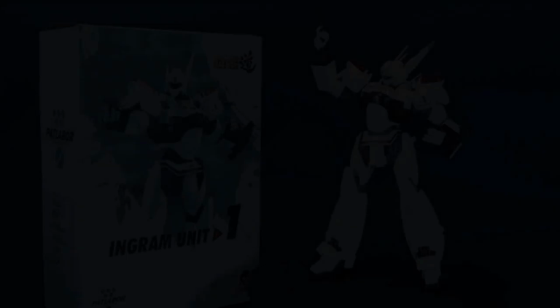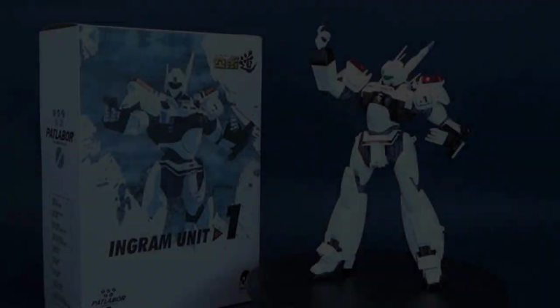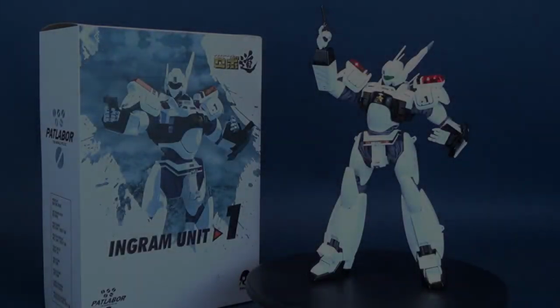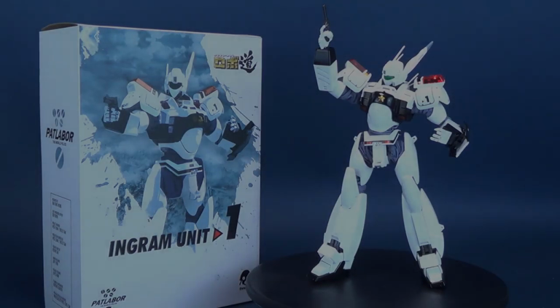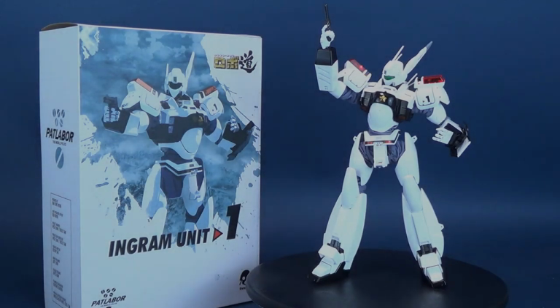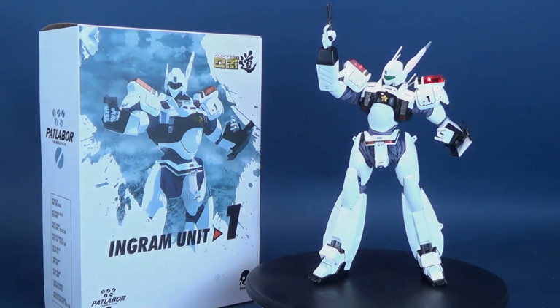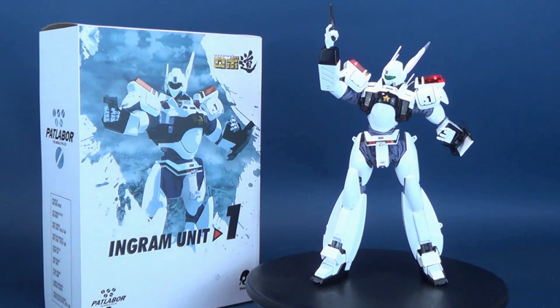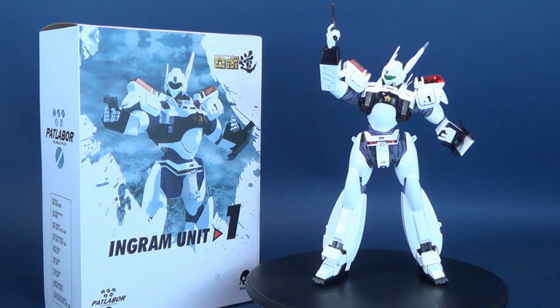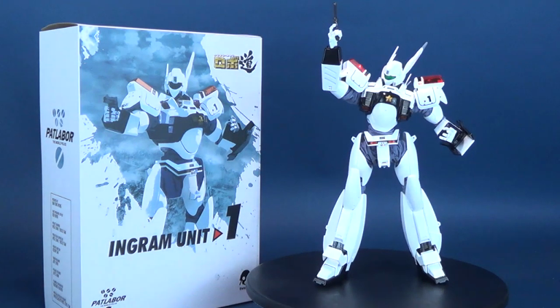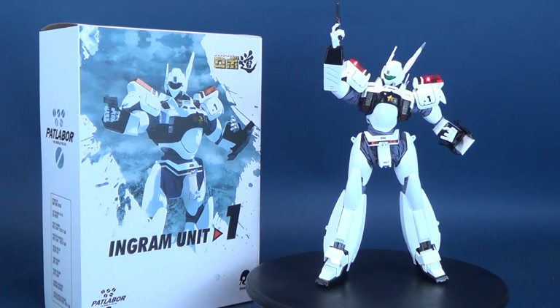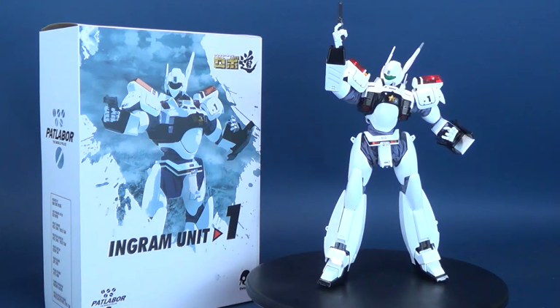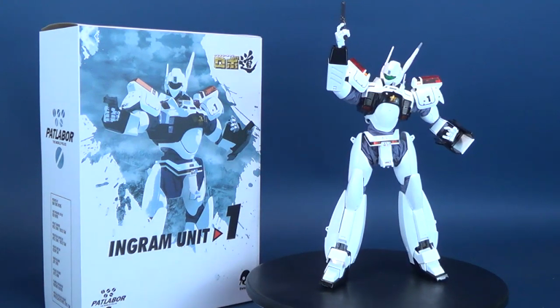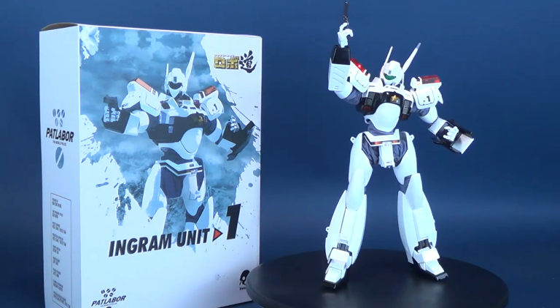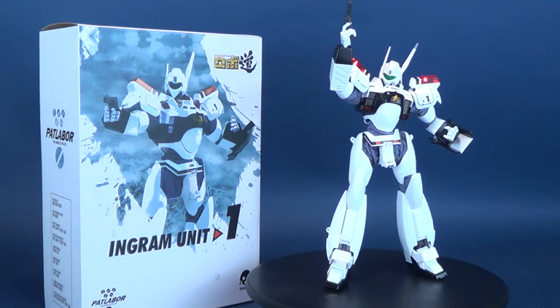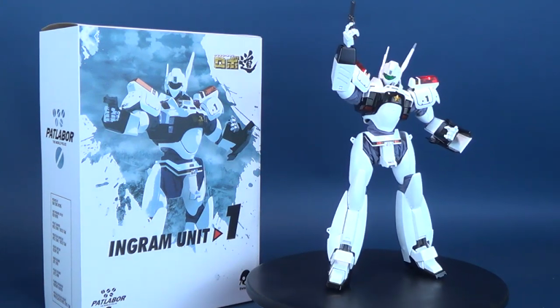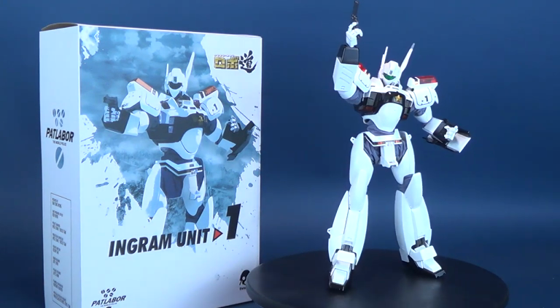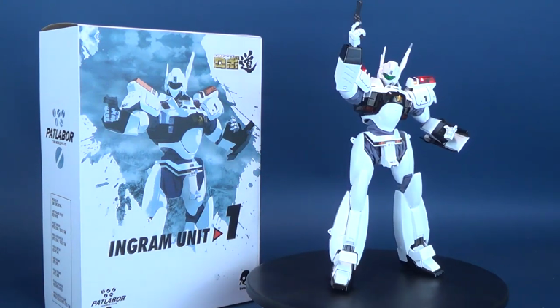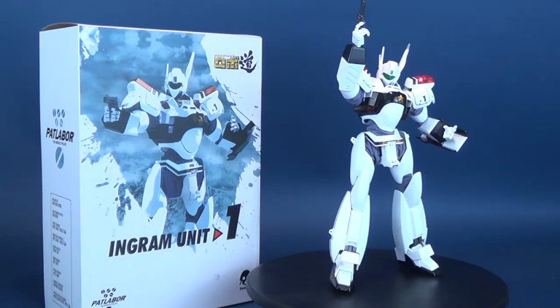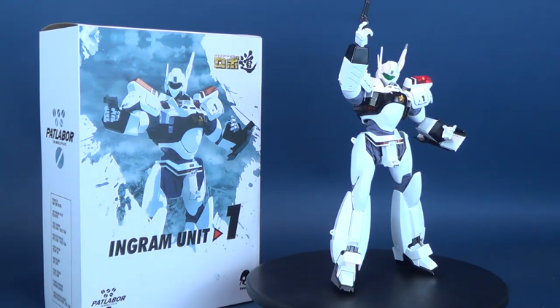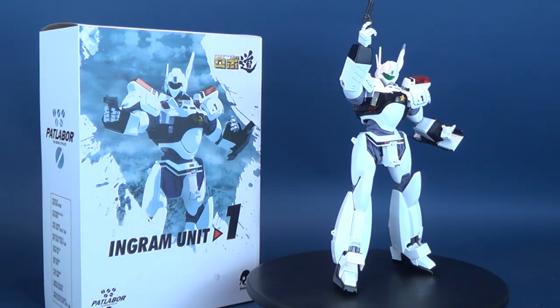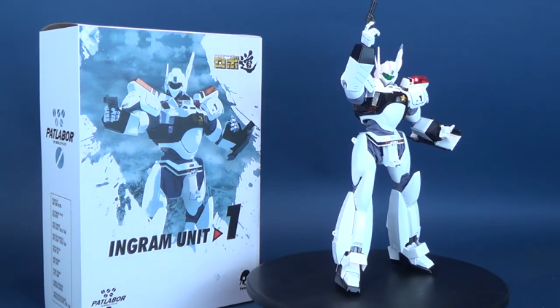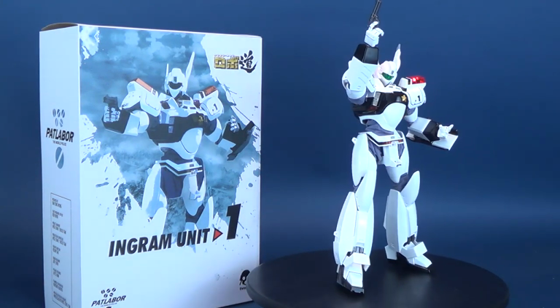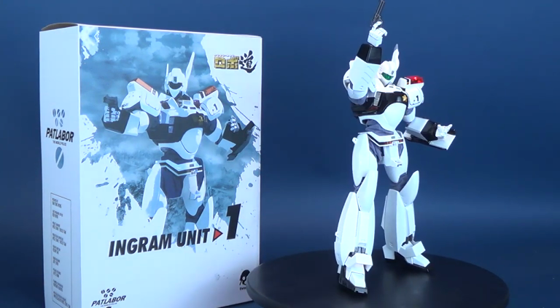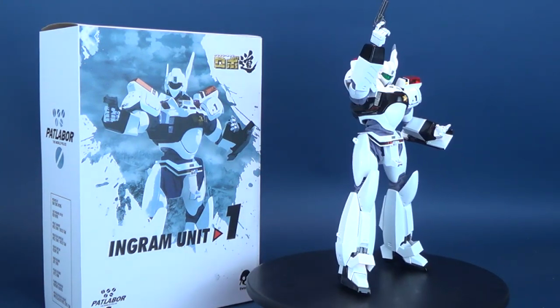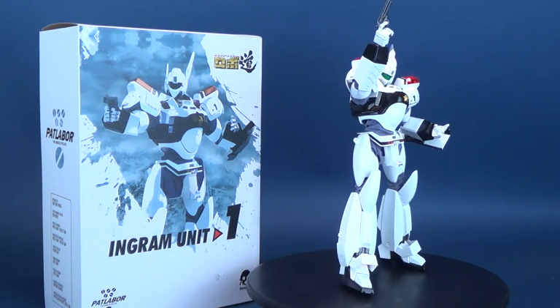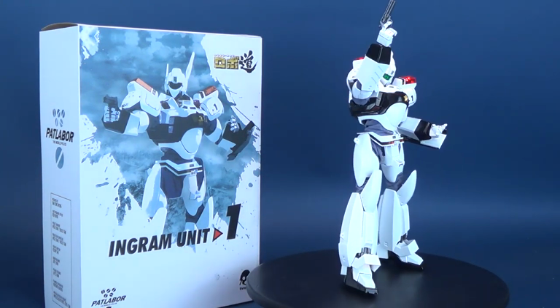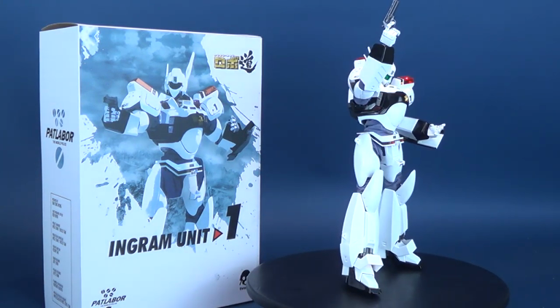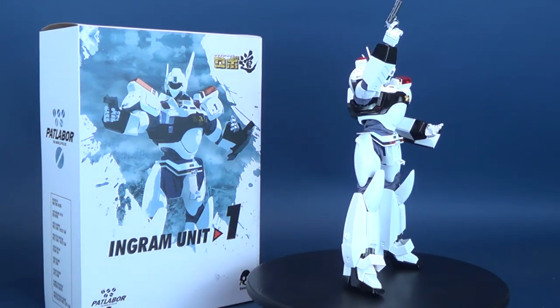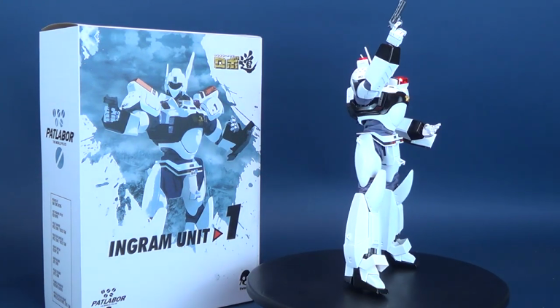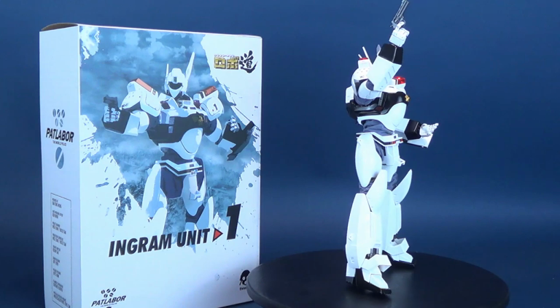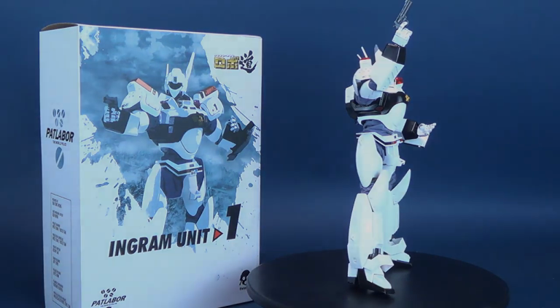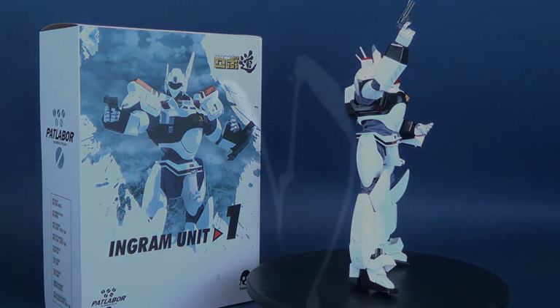Just about the coolest police car you'll ever see. Here's your look at the 3-0 Patlabor Ingram Unit 1.